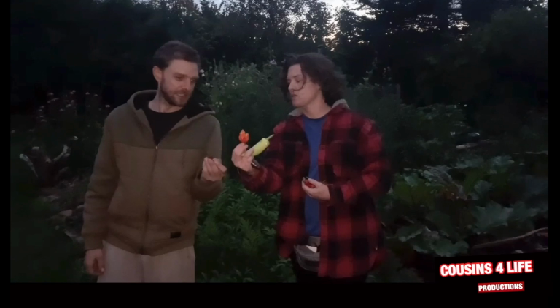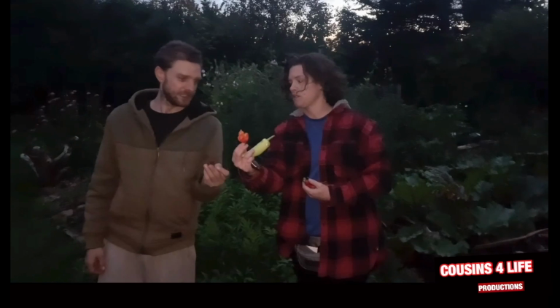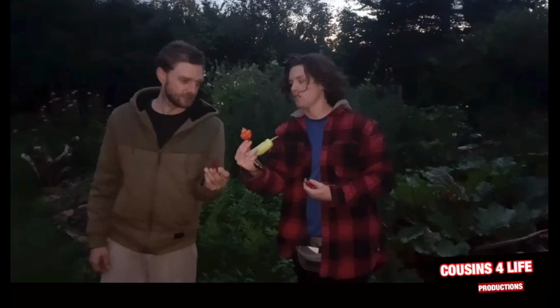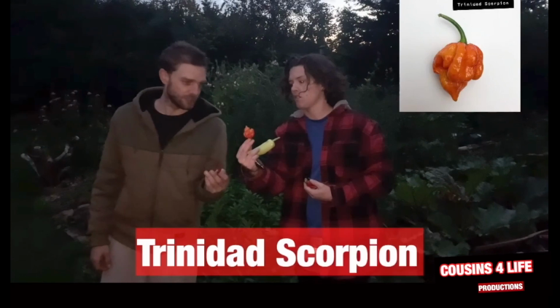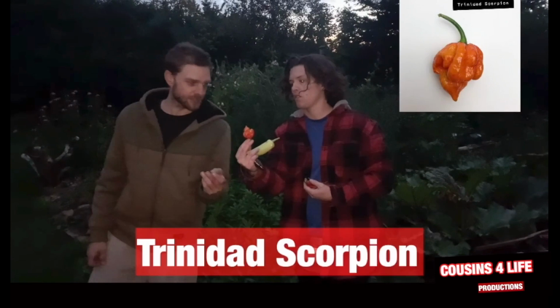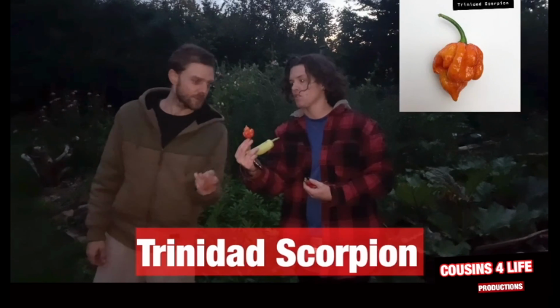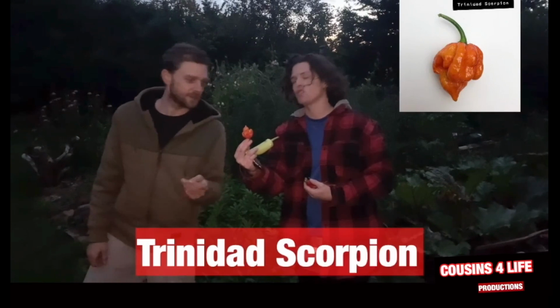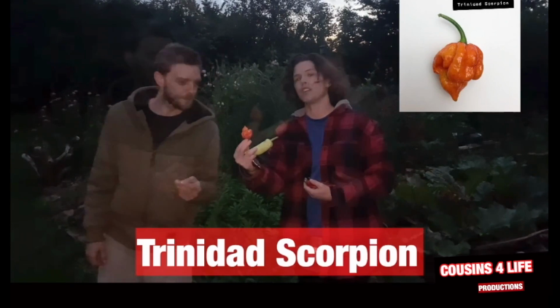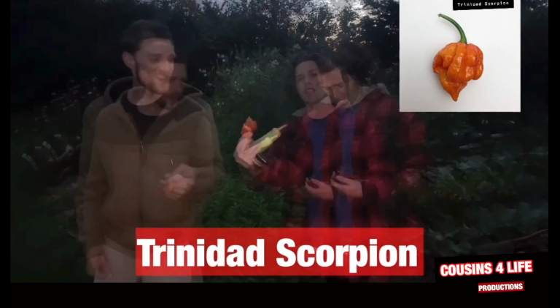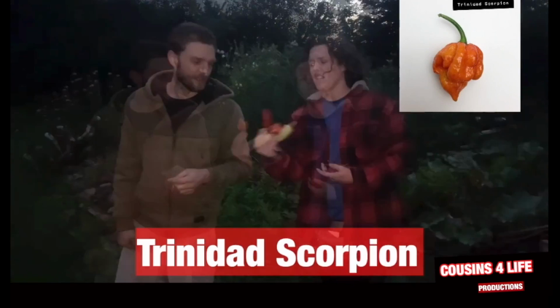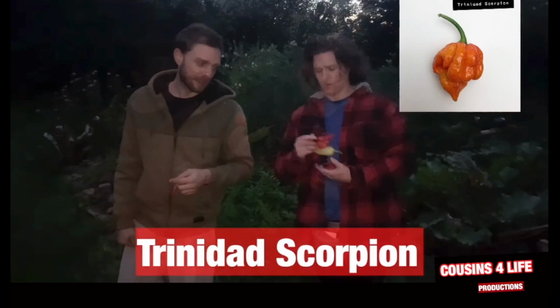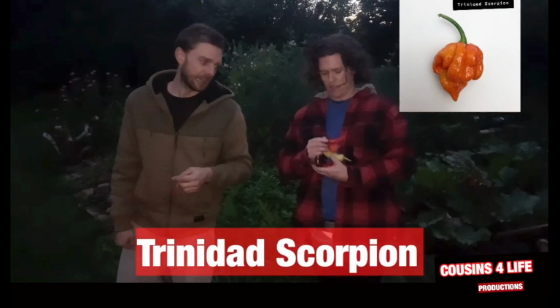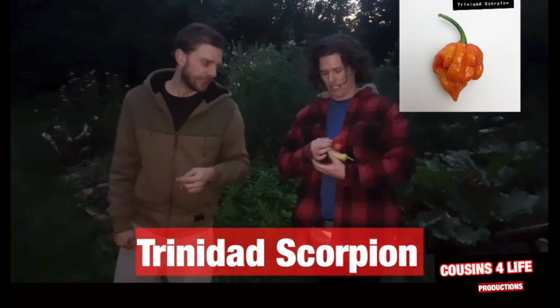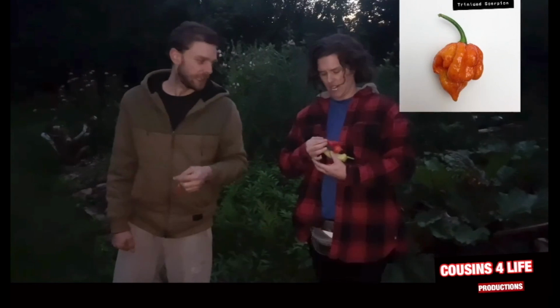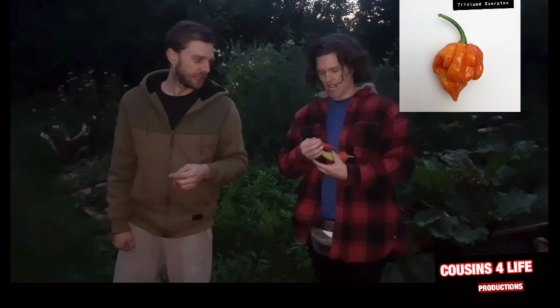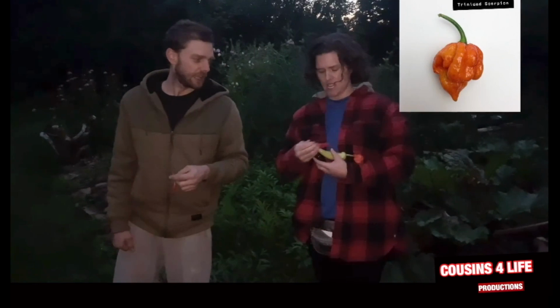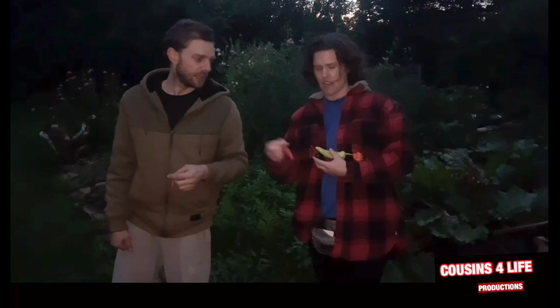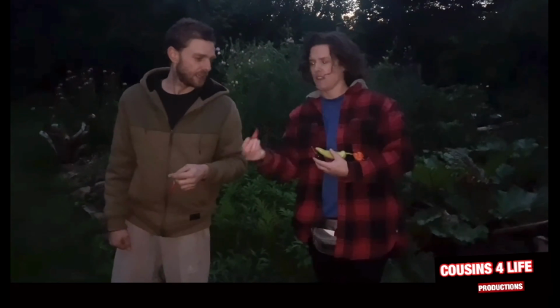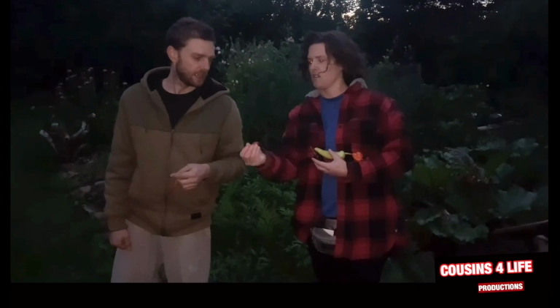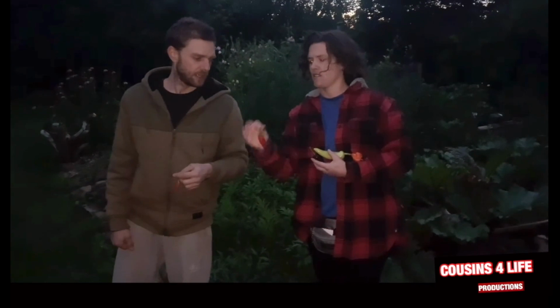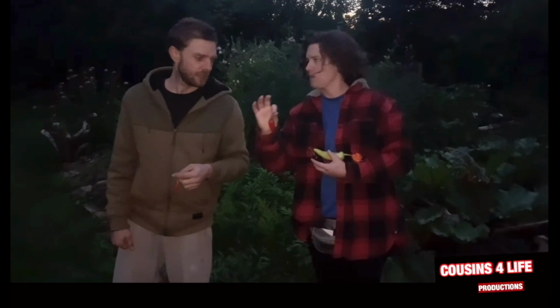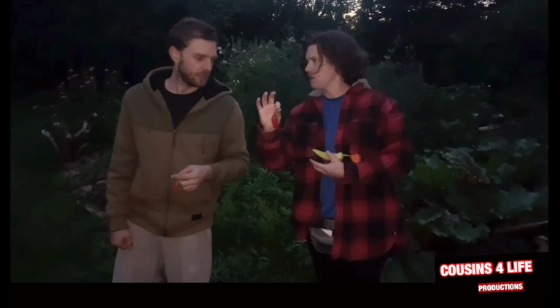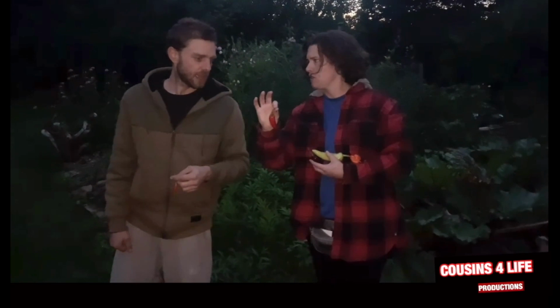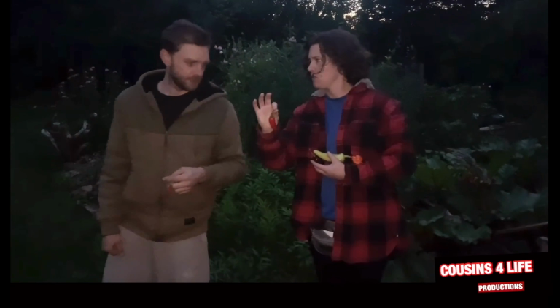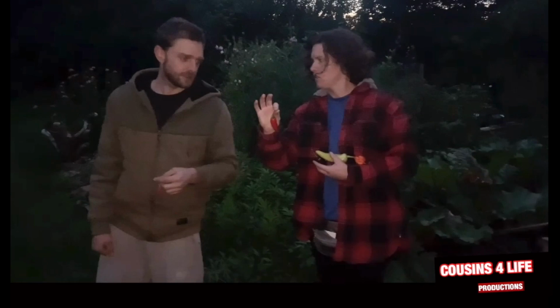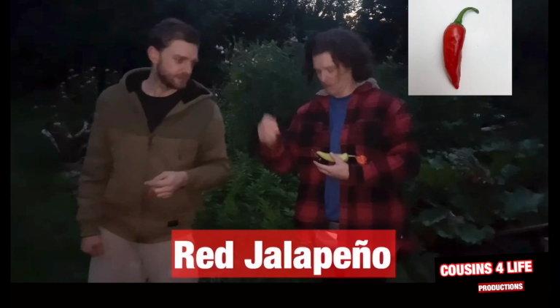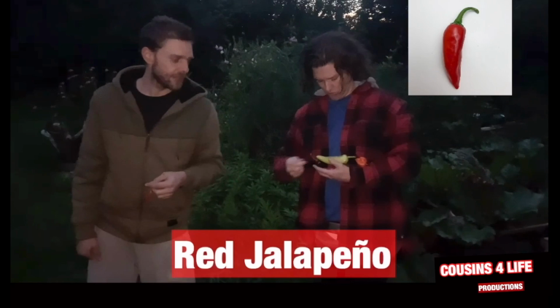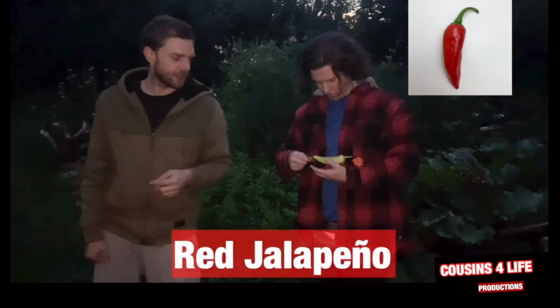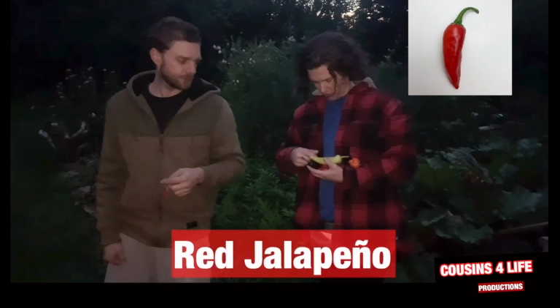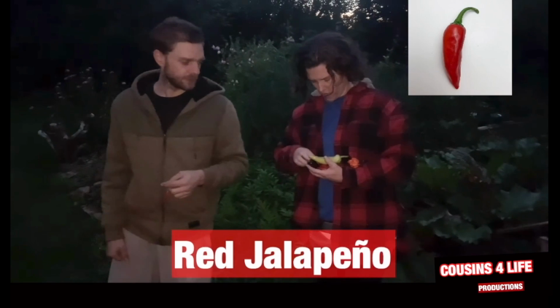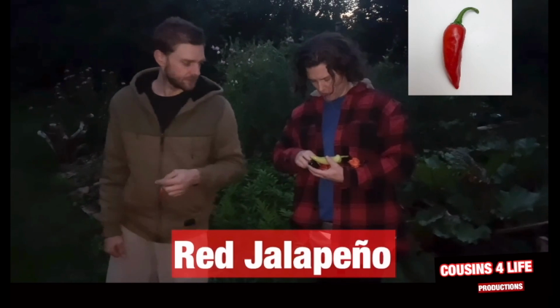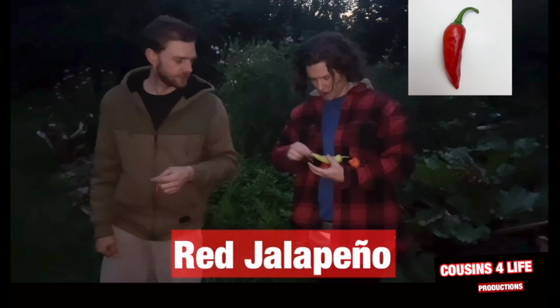What's this one? Trinidad Scorpion. Can you say this one? It's a jalapeño. Red jalapeño.